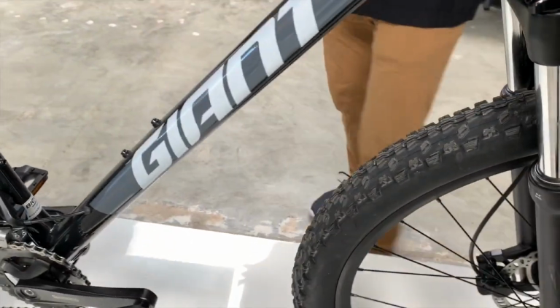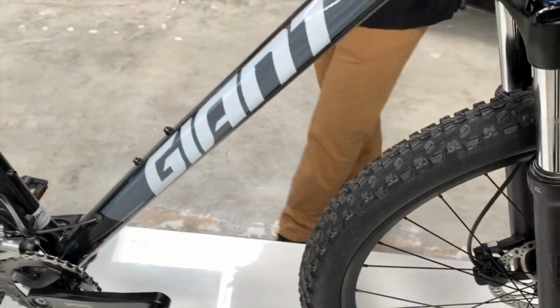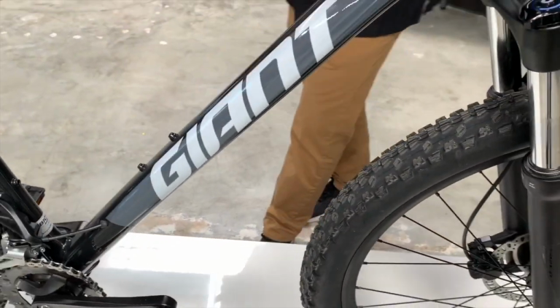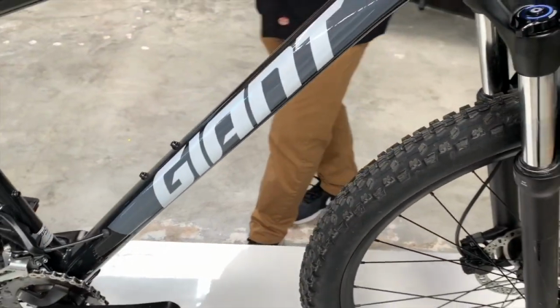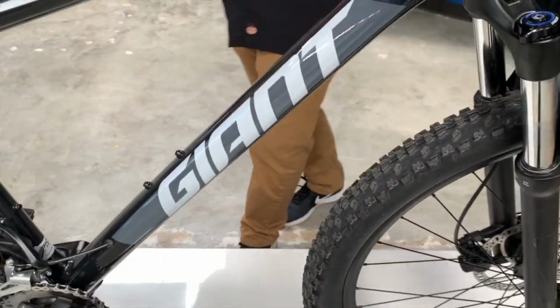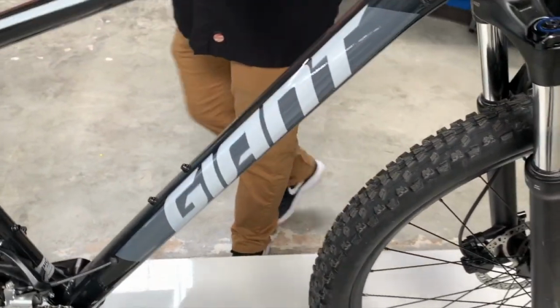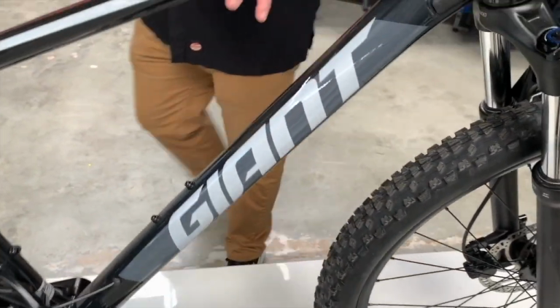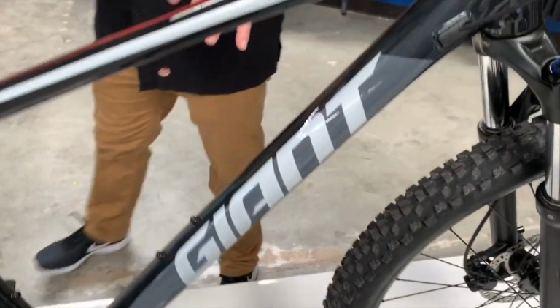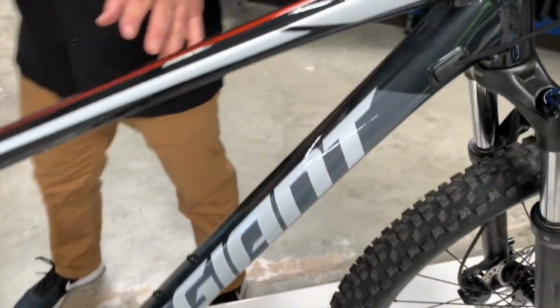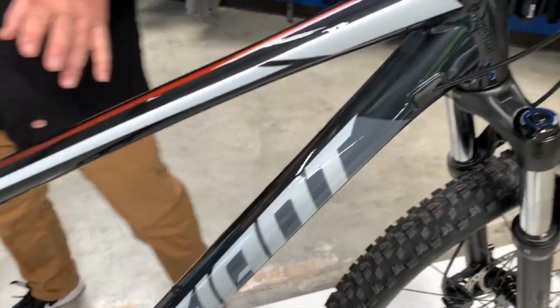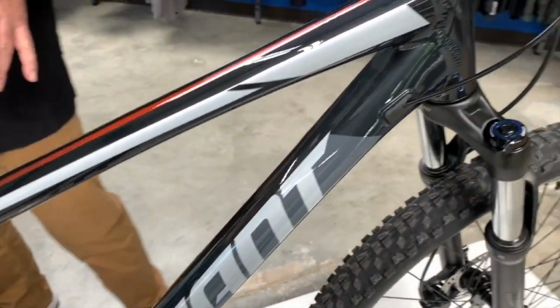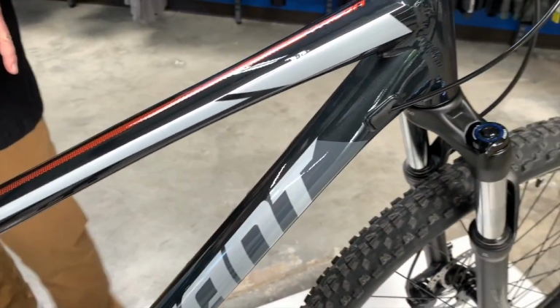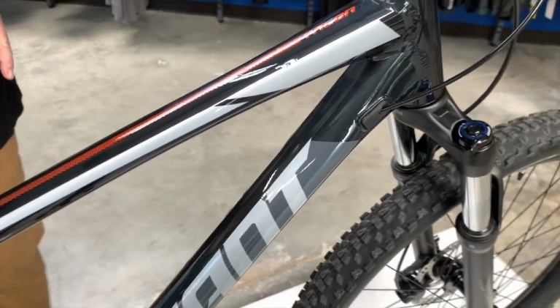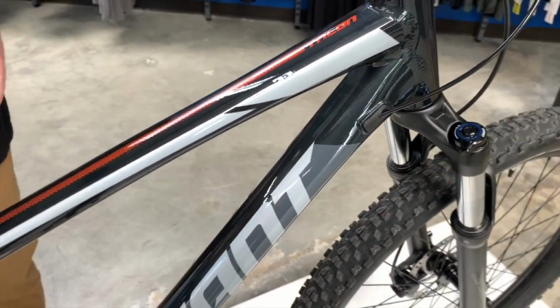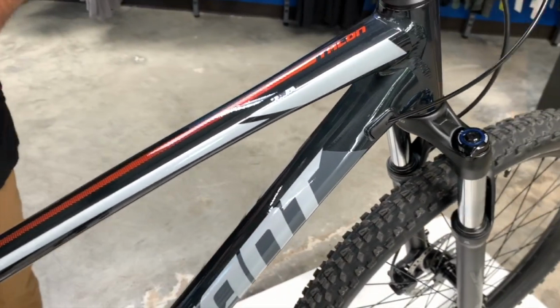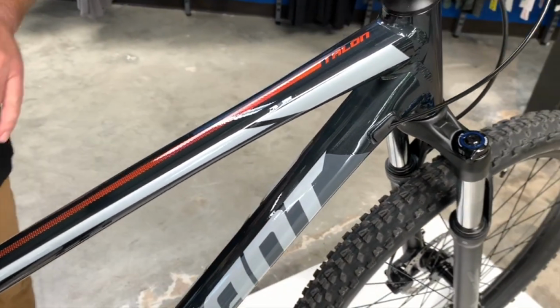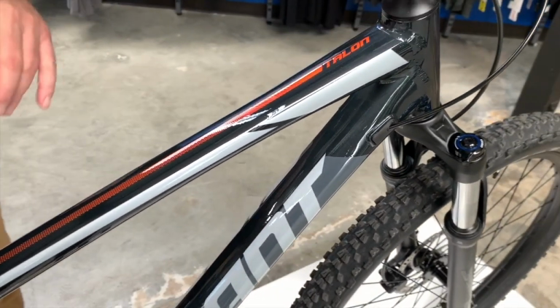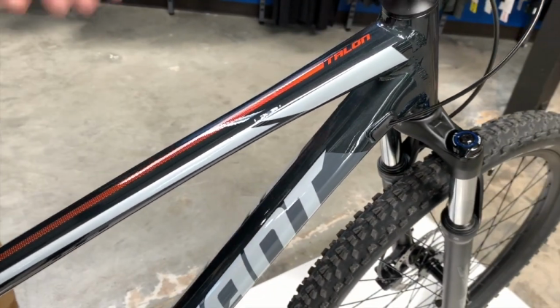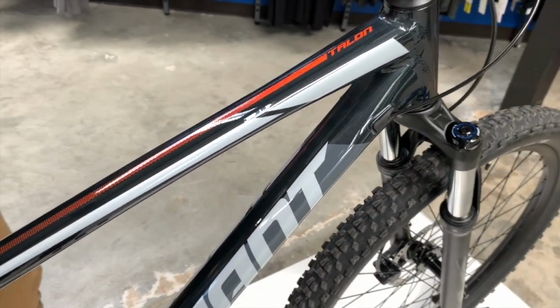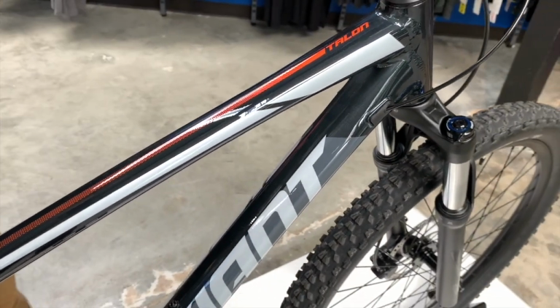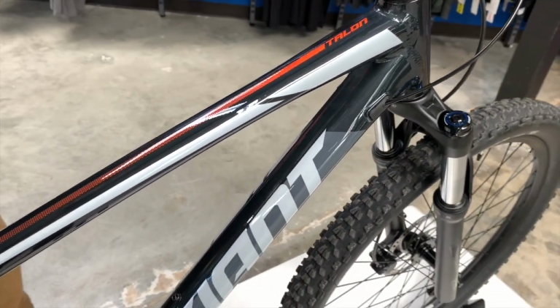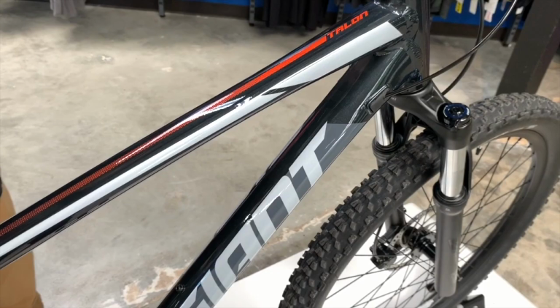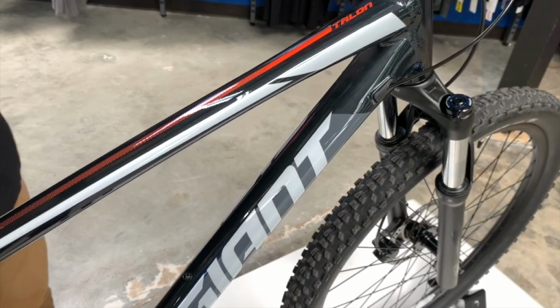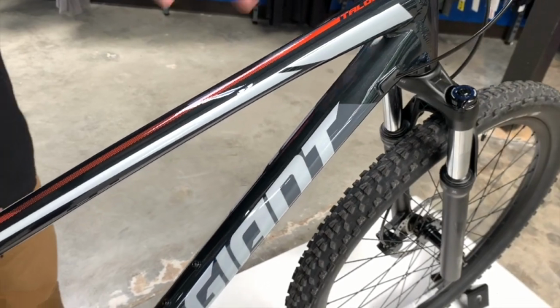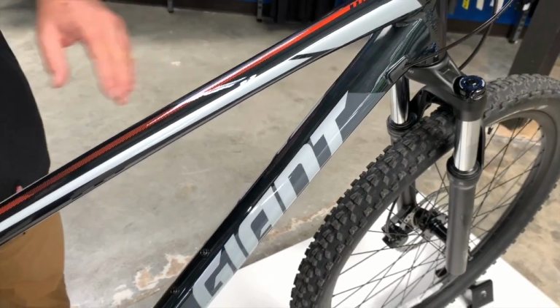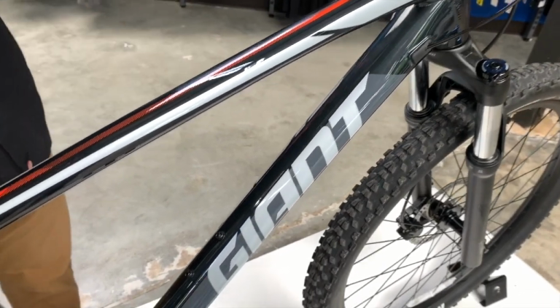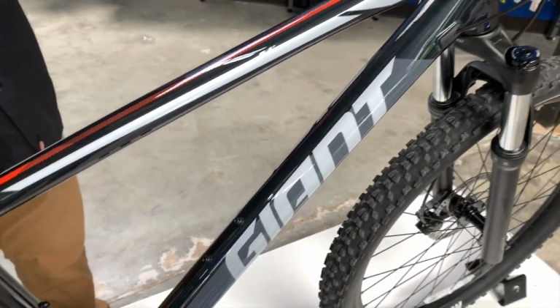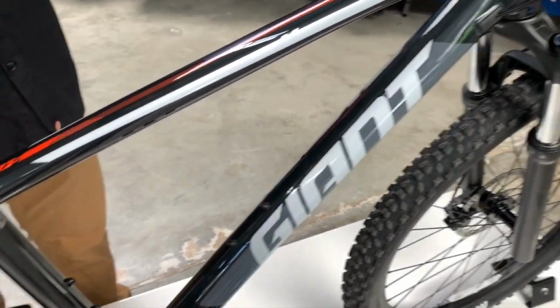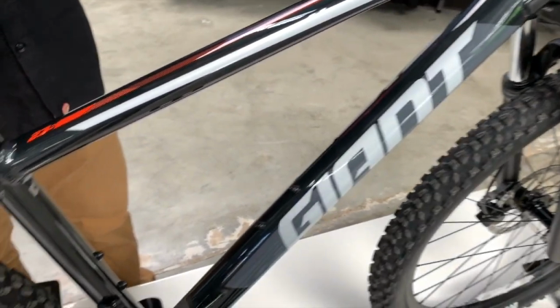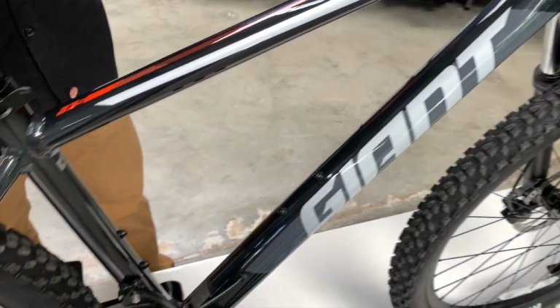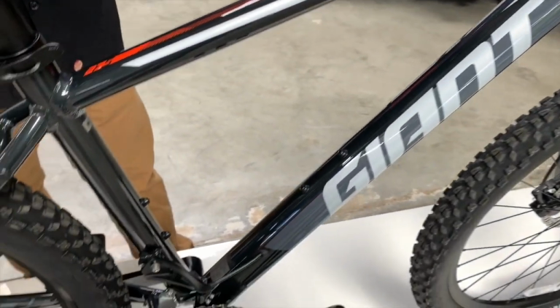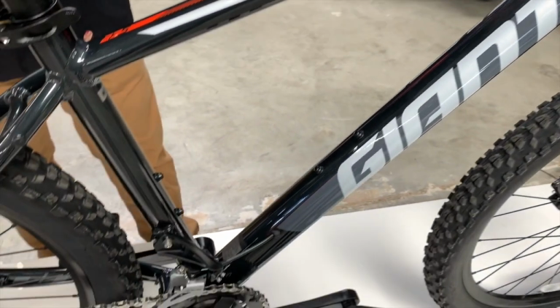You've got an aluminum frame, aluminum bars, and an aluminum stem. Nice cockpit on this bike.